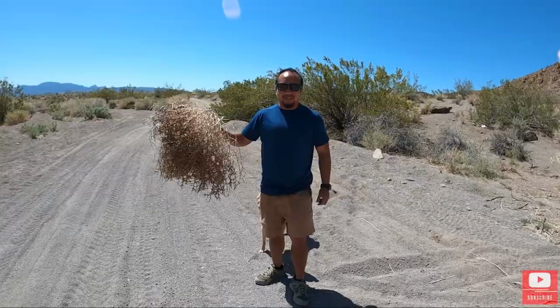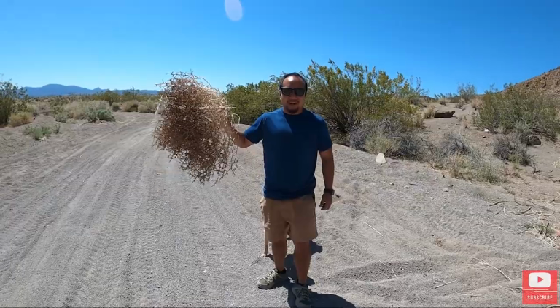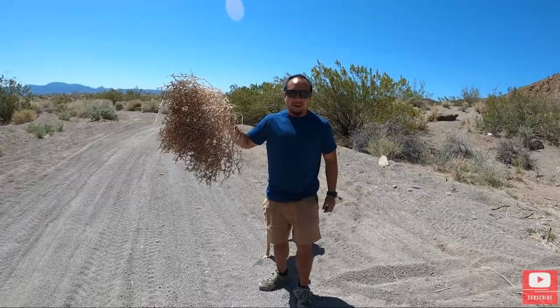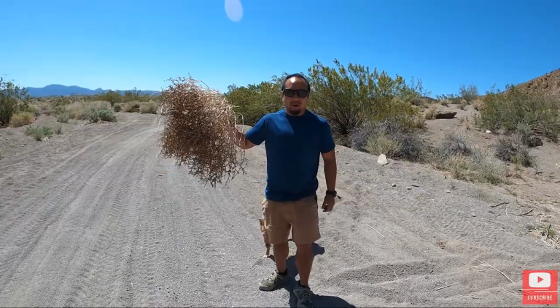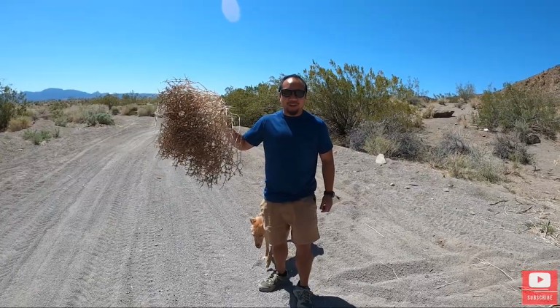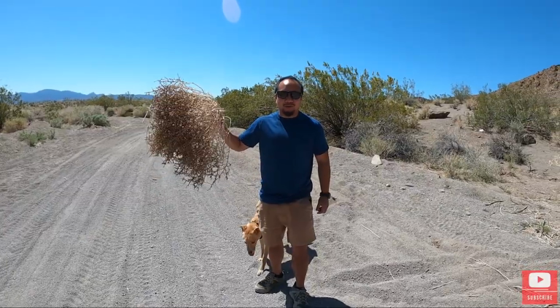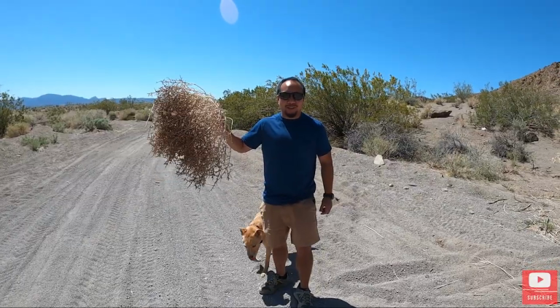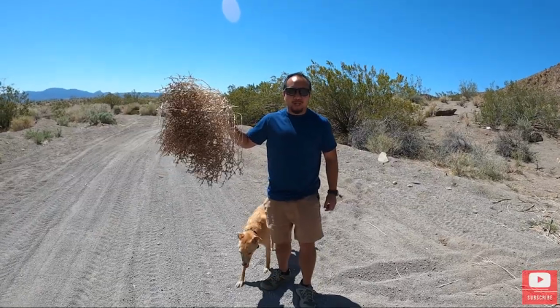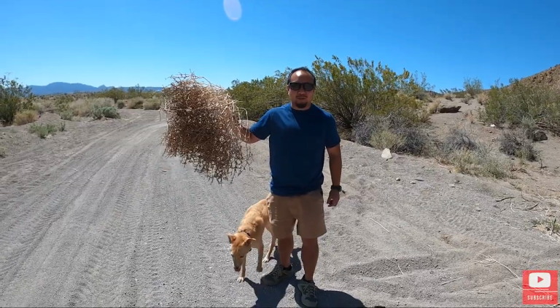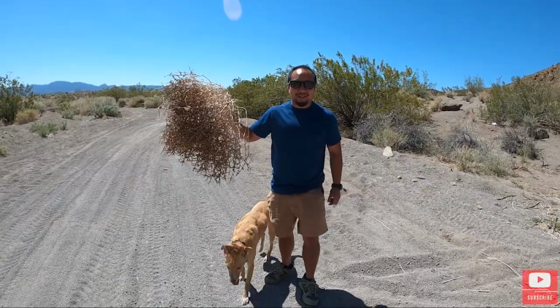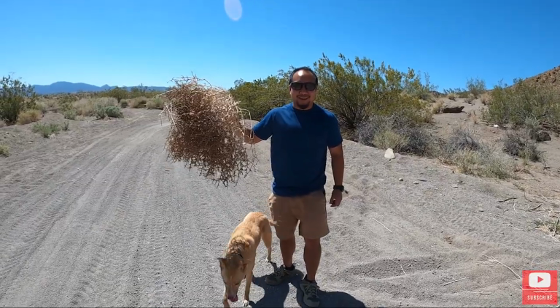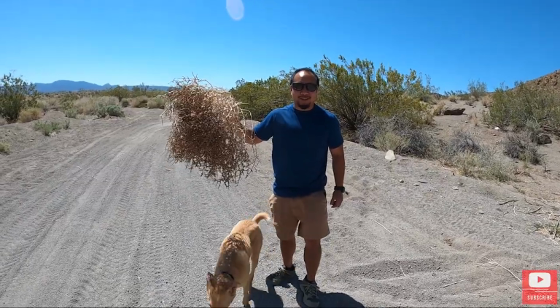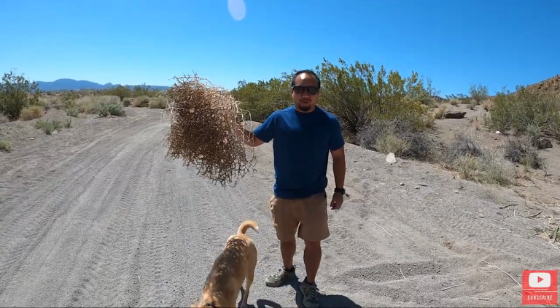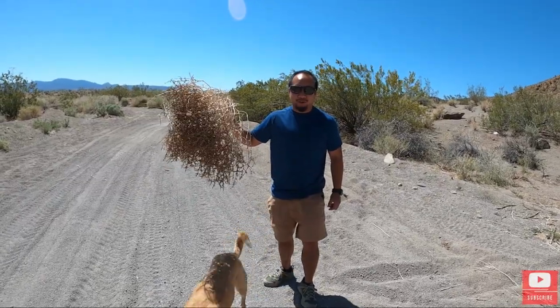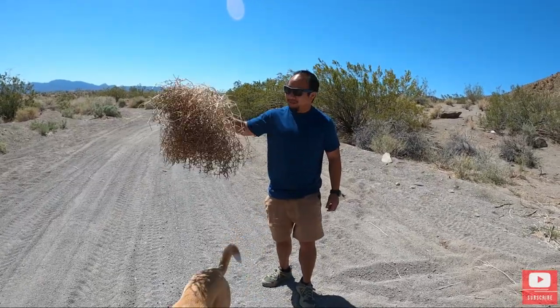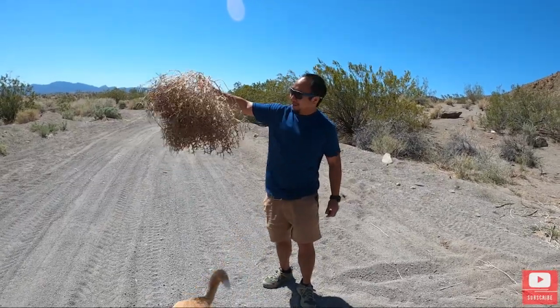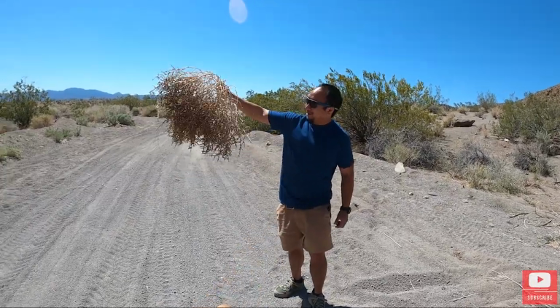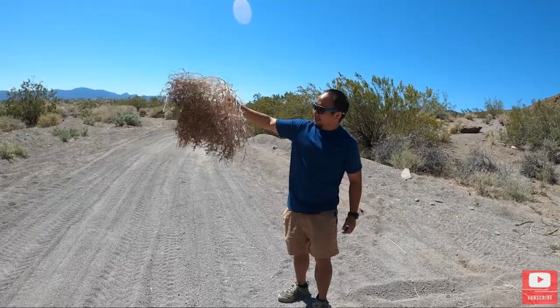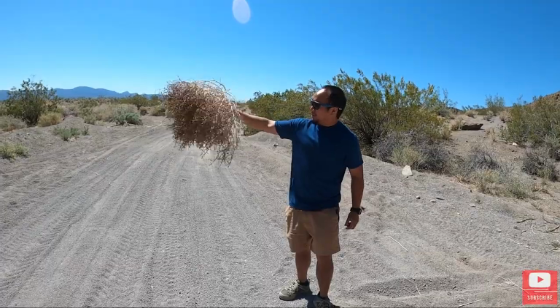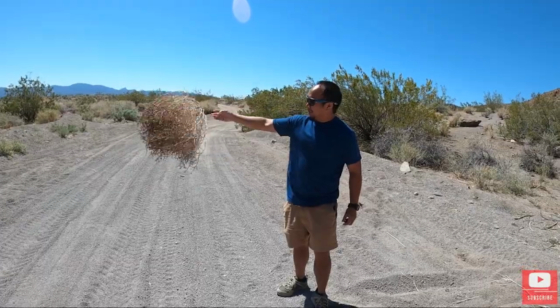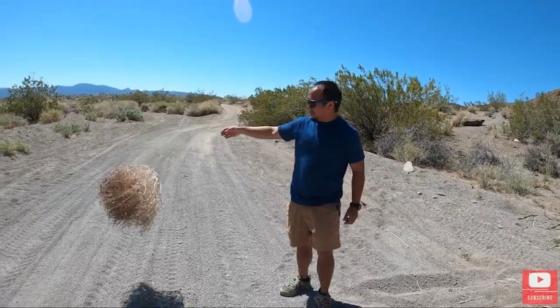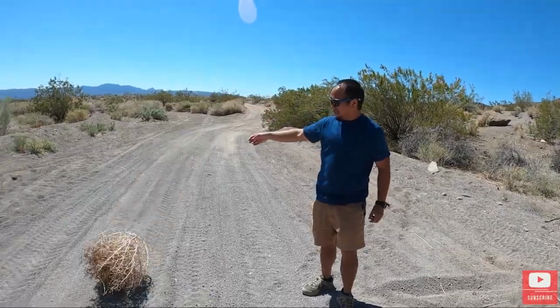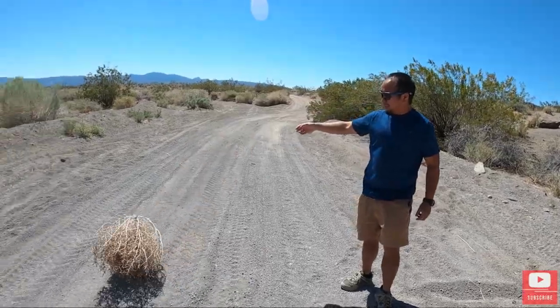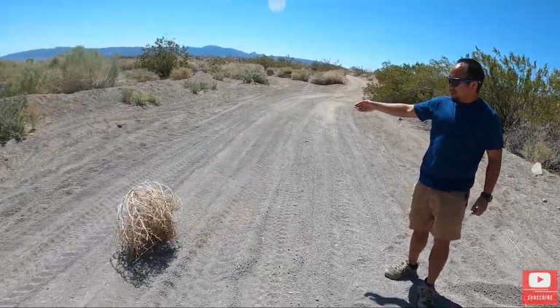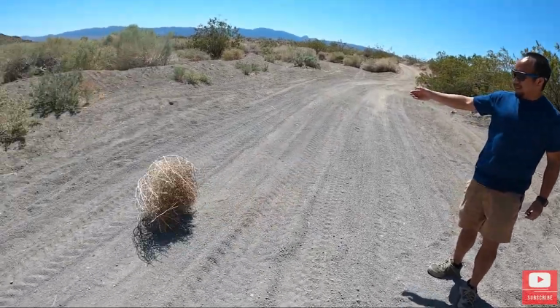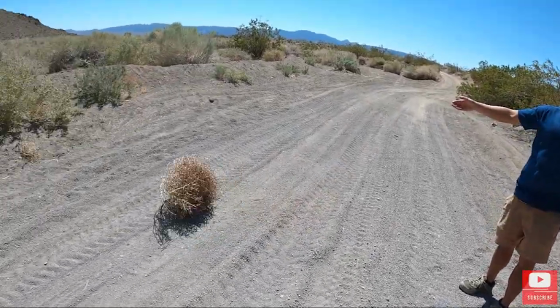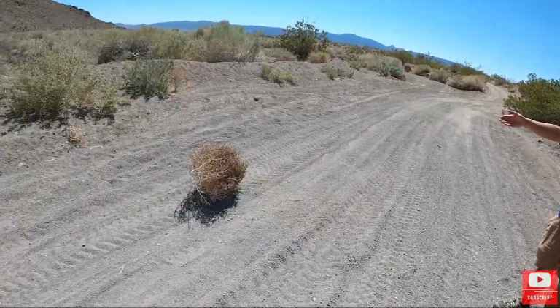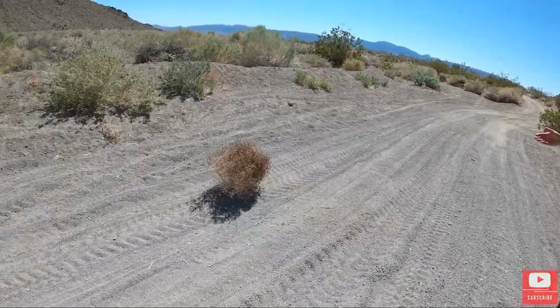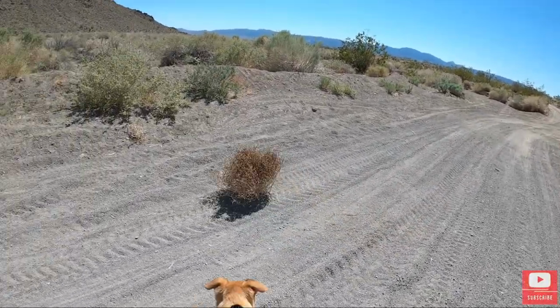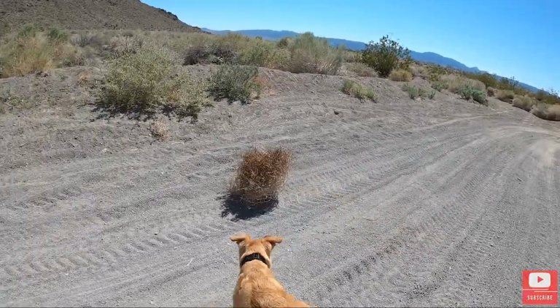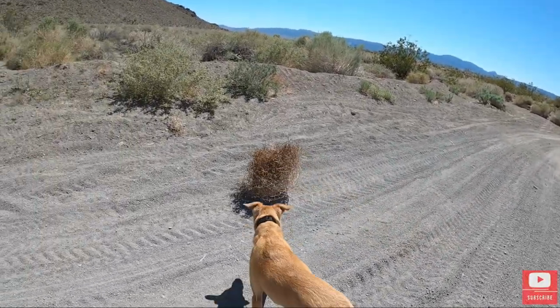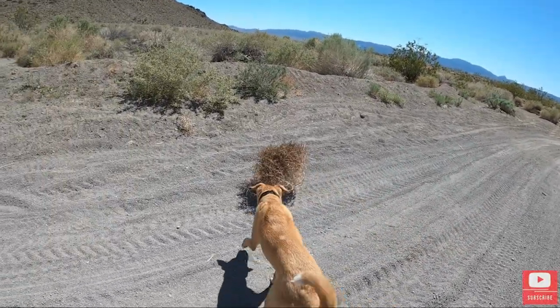We literally just found a turtle! I've only ever seen tumbleweeds in cartoons — look at this, legit tumbleweeds are real.